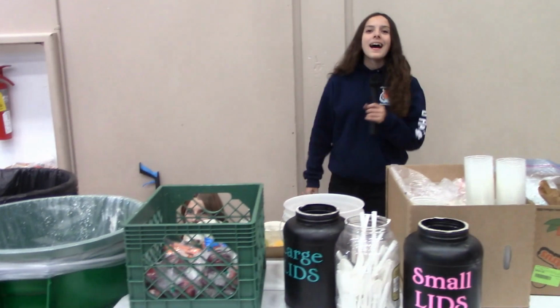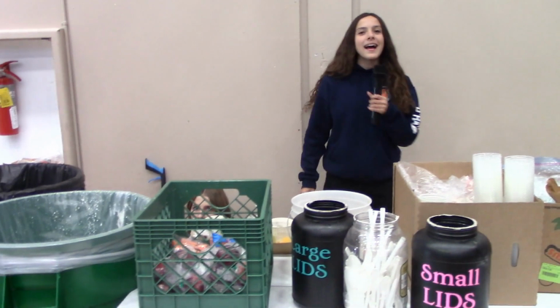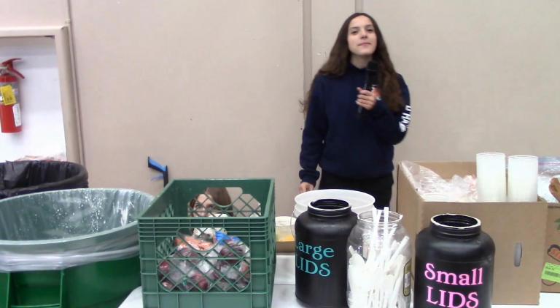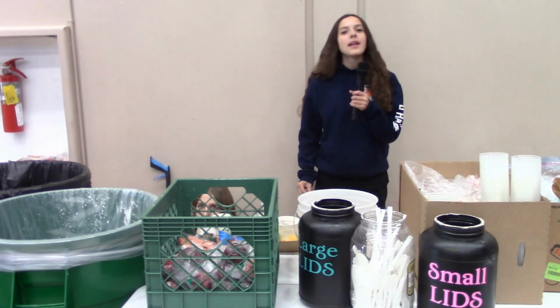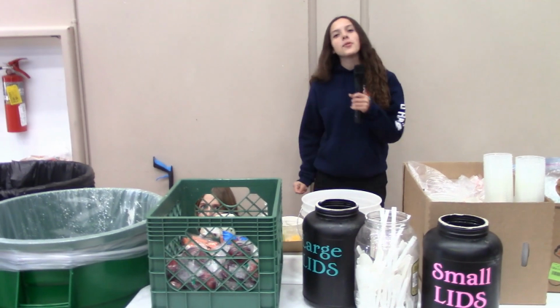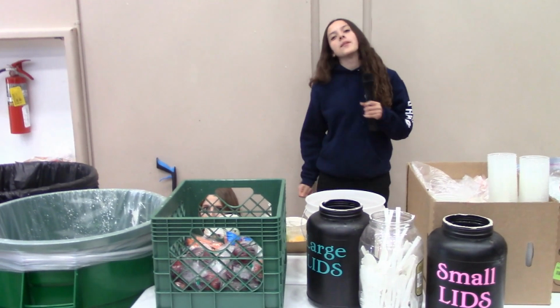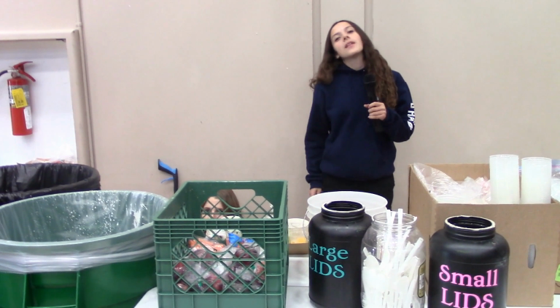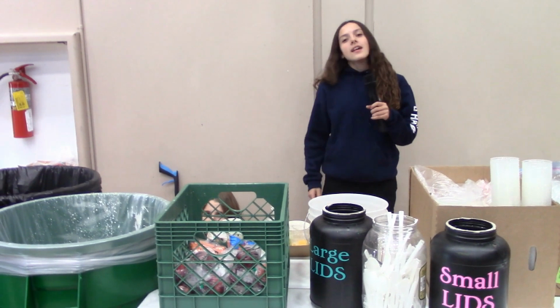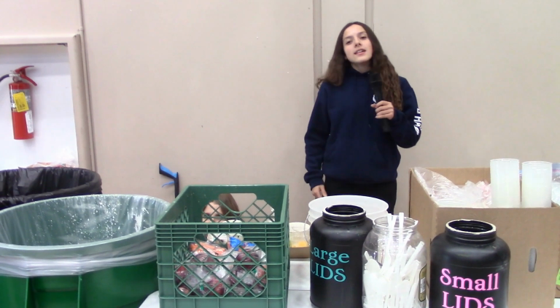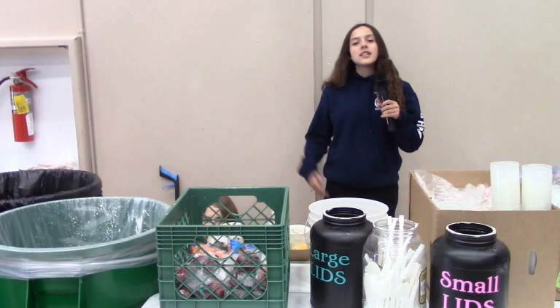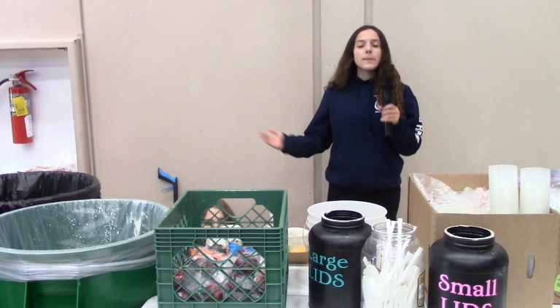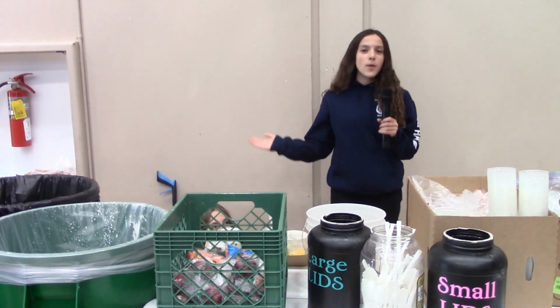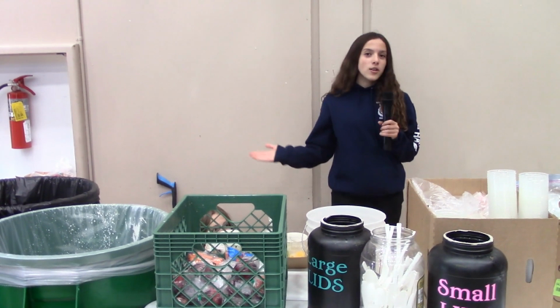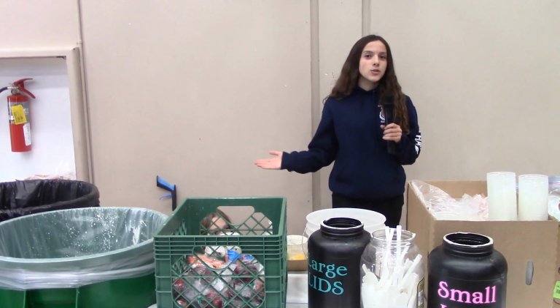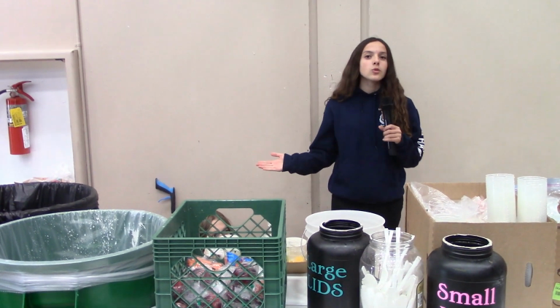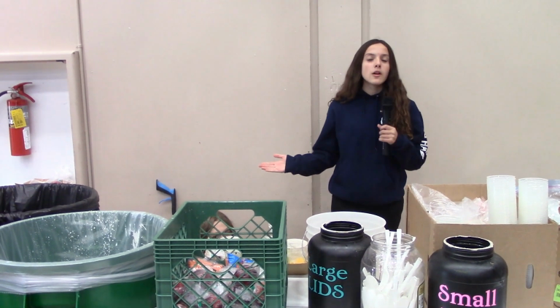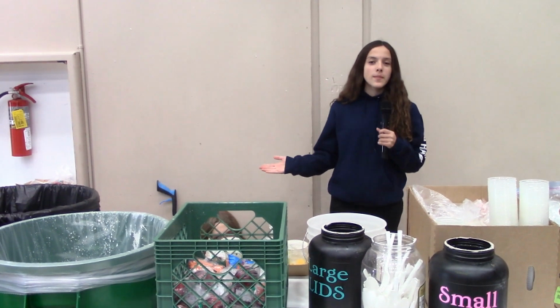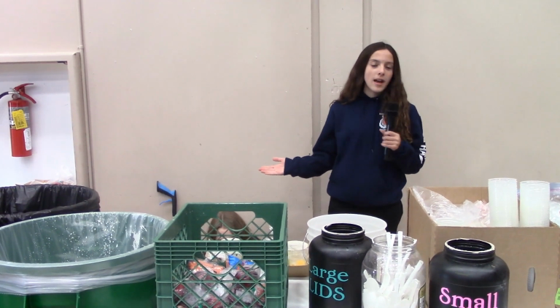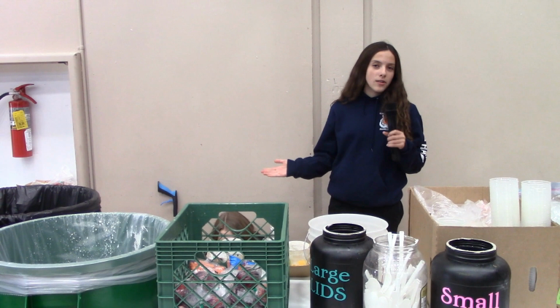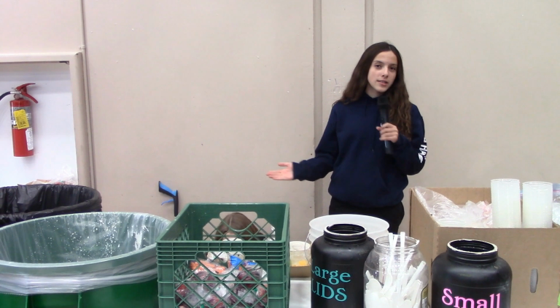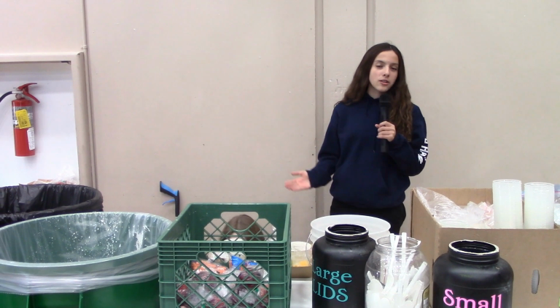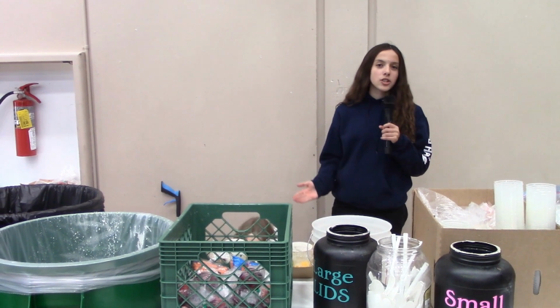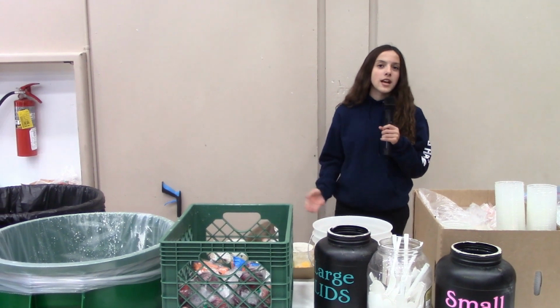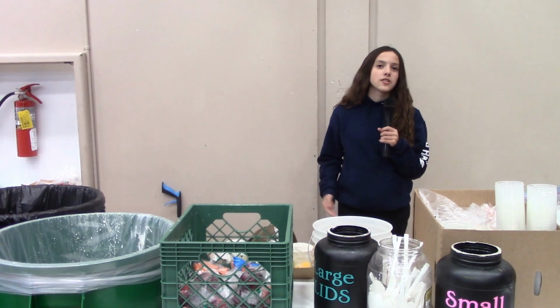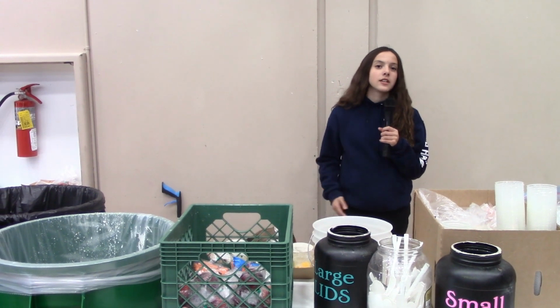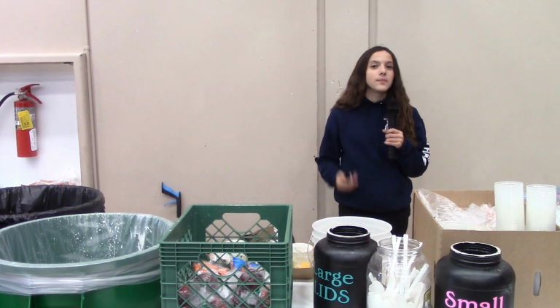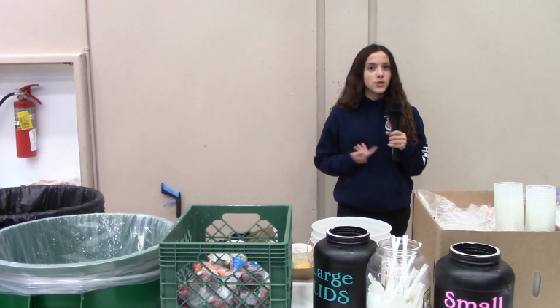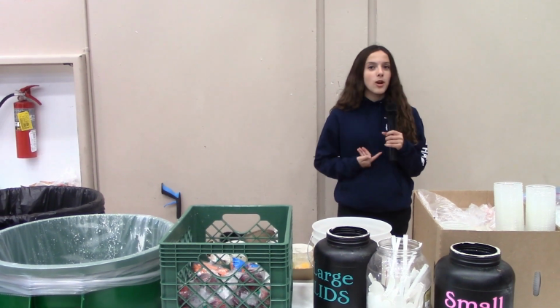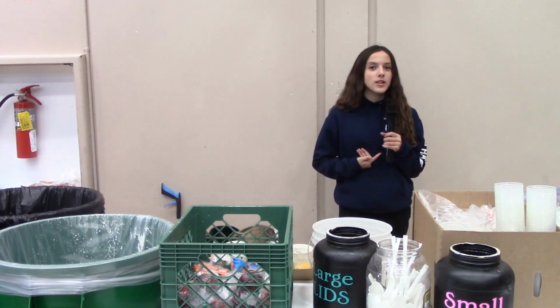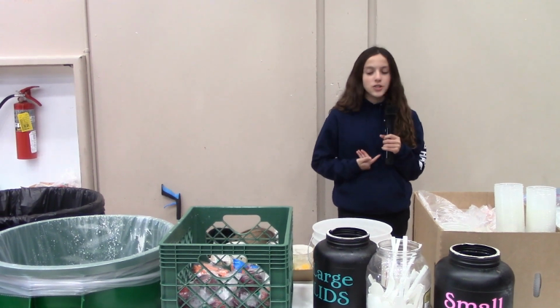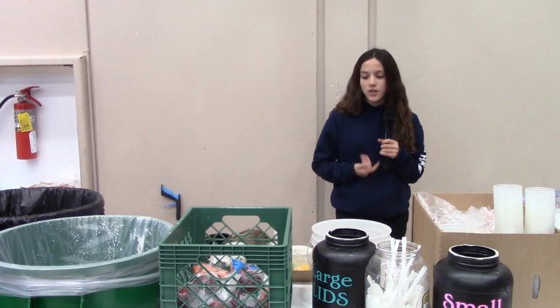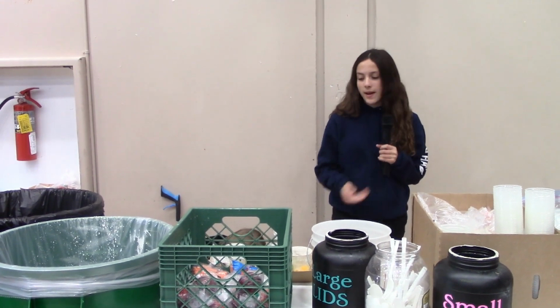Hi, I'm Quinn. Some people at our school don't remember how to recycle their trash correctly, so I'm here to show you how.